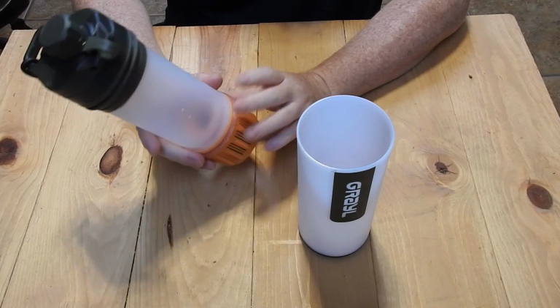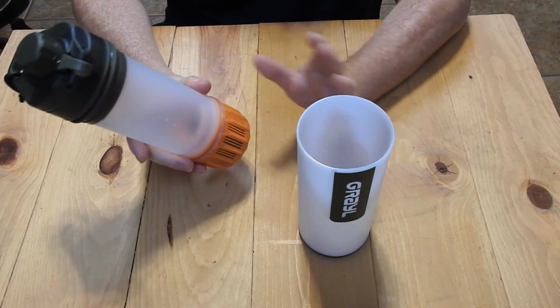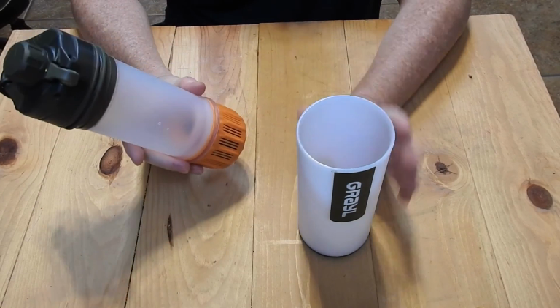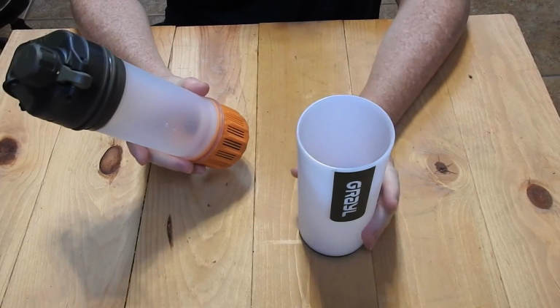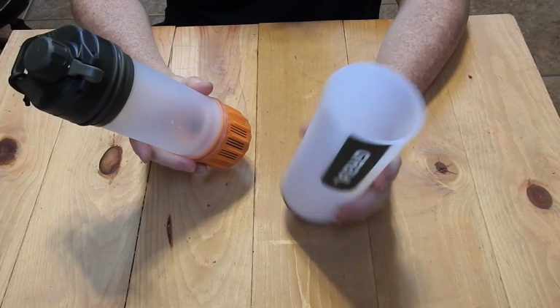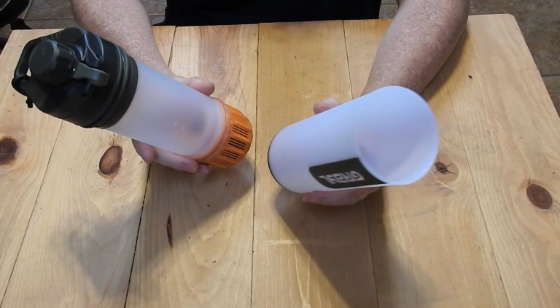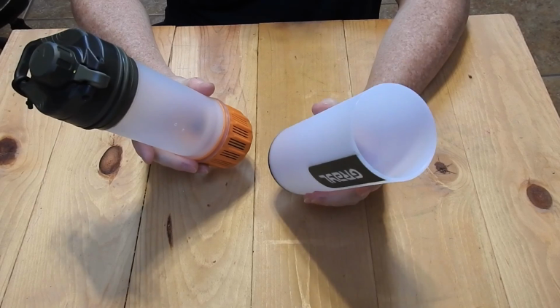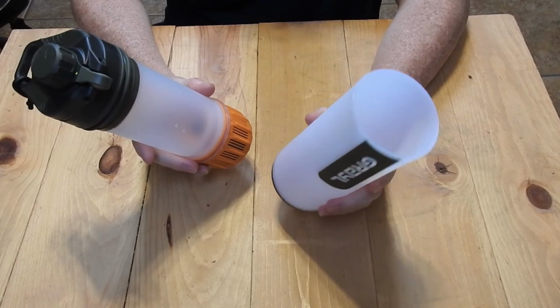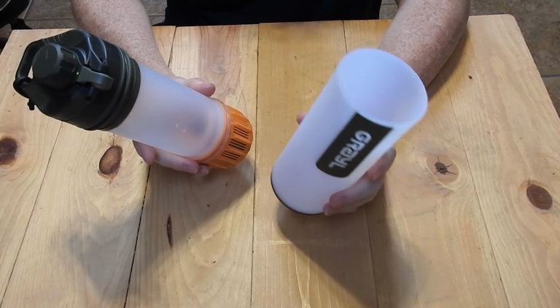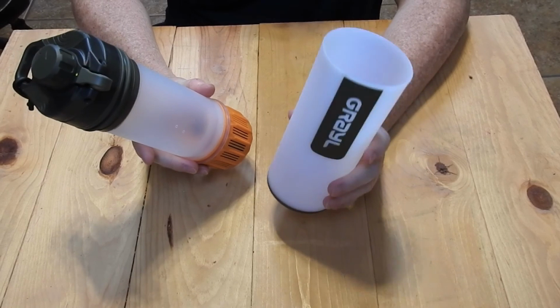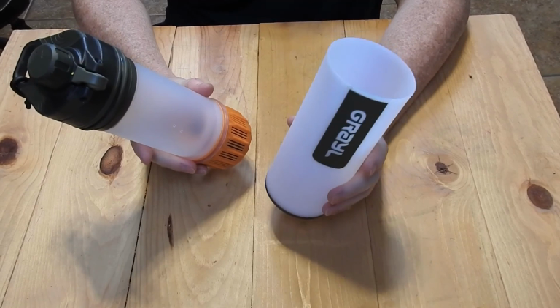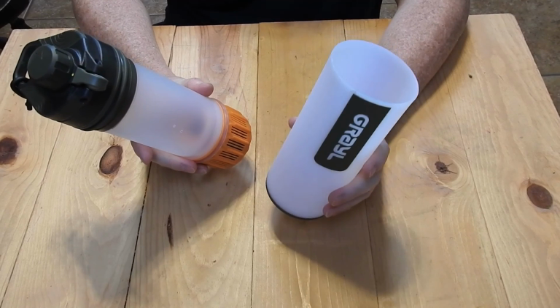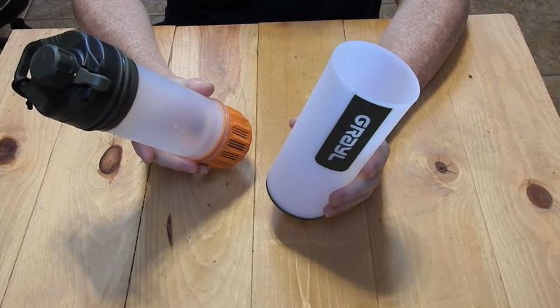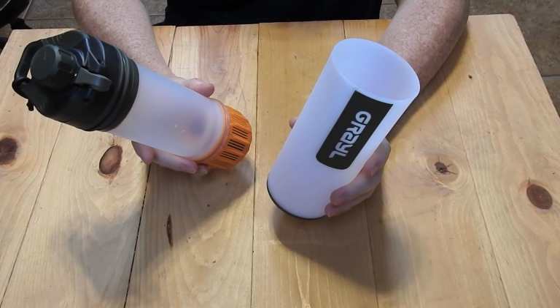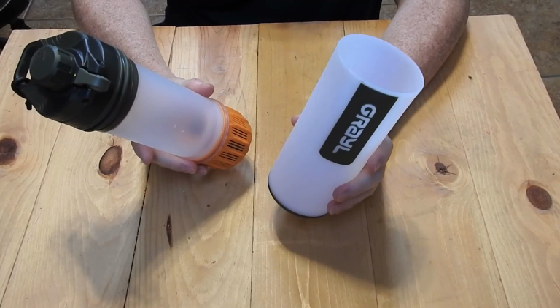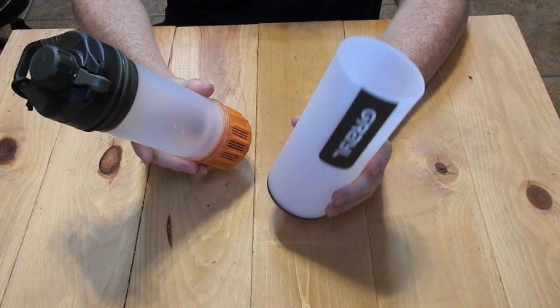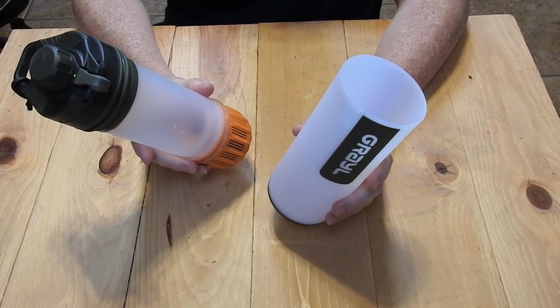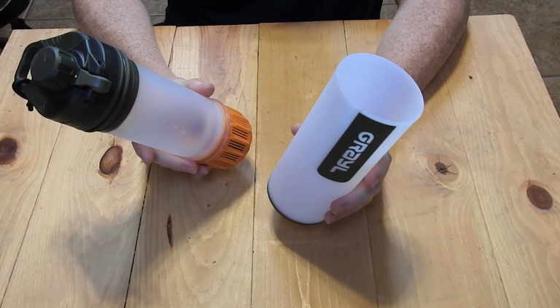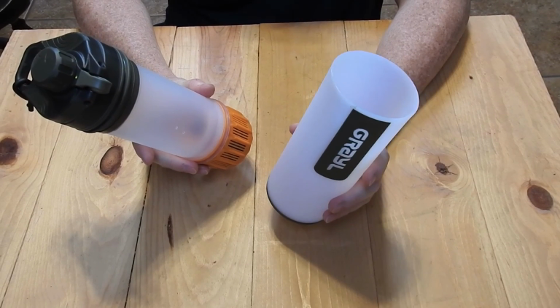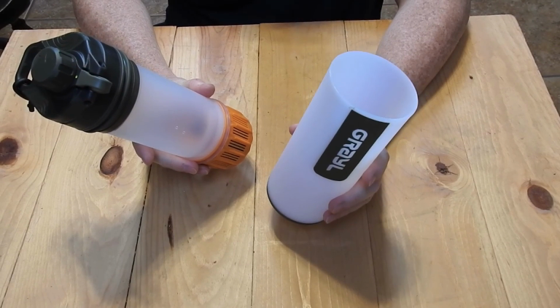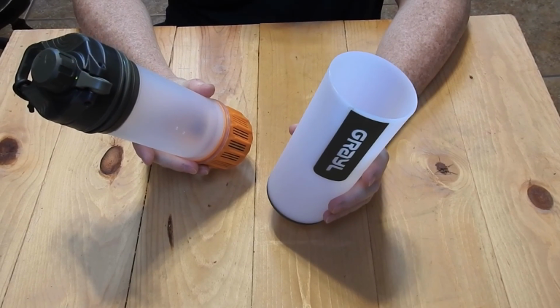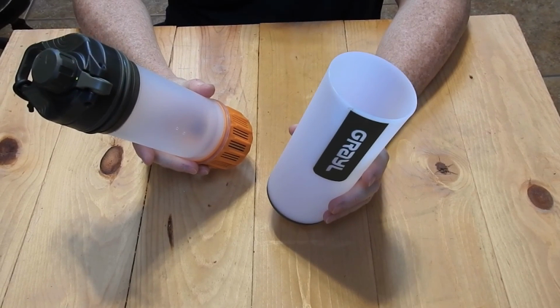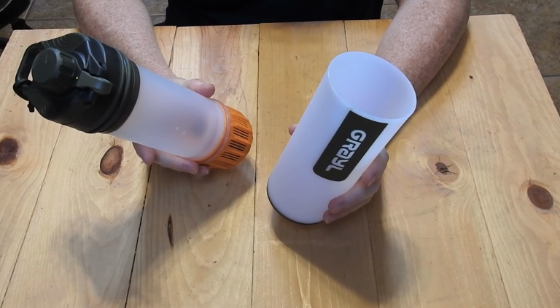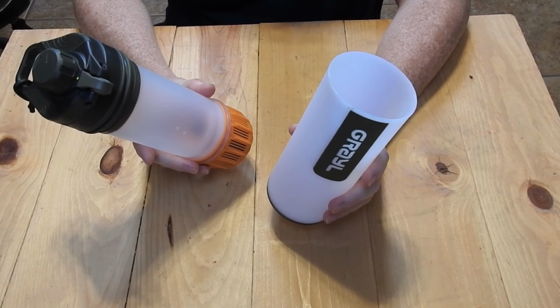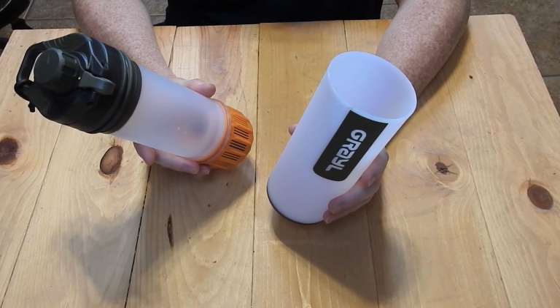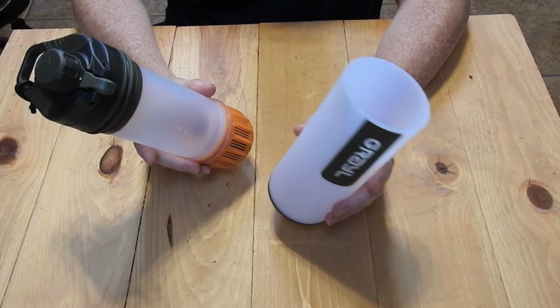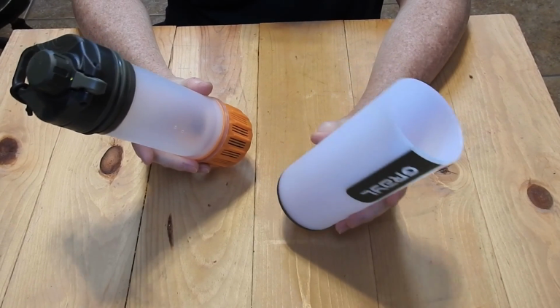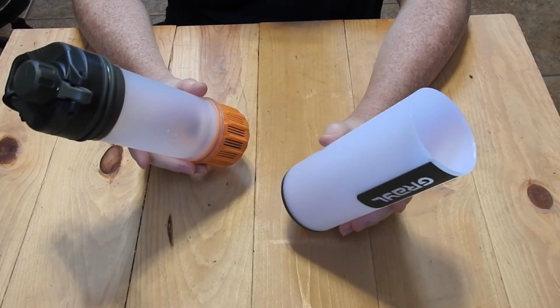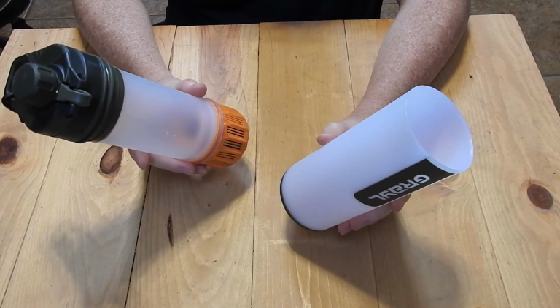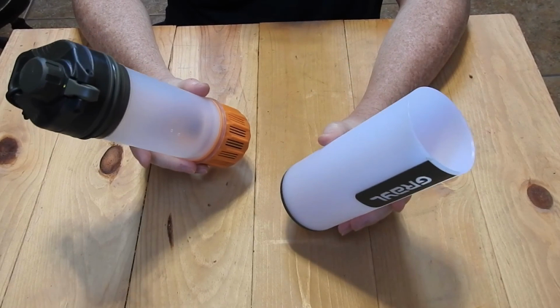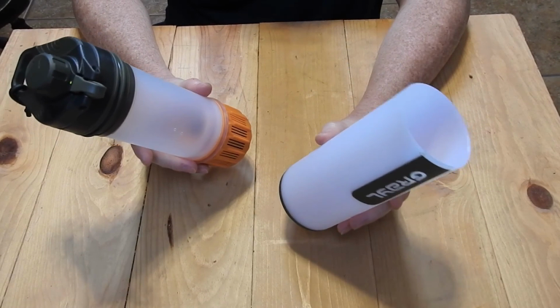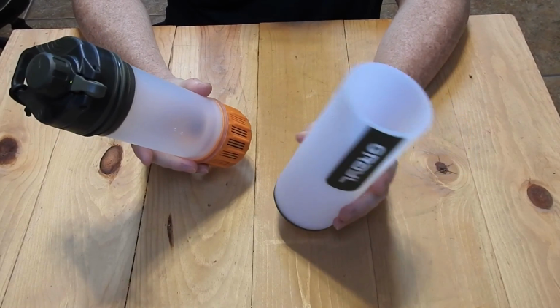It holds about 700 milliliters, which is a little more than half of a Smart Water bottle.